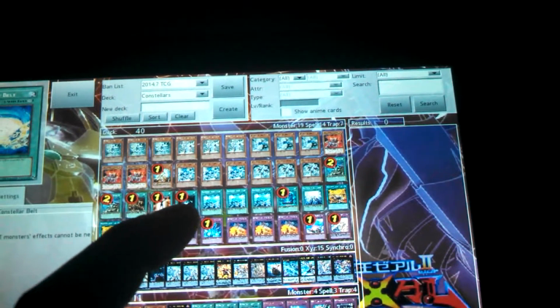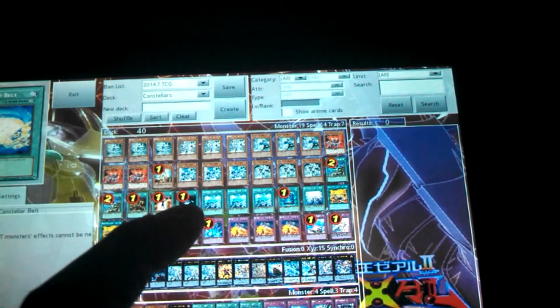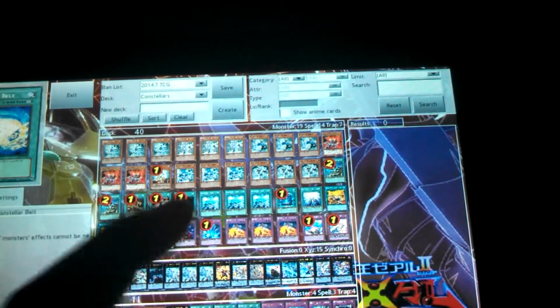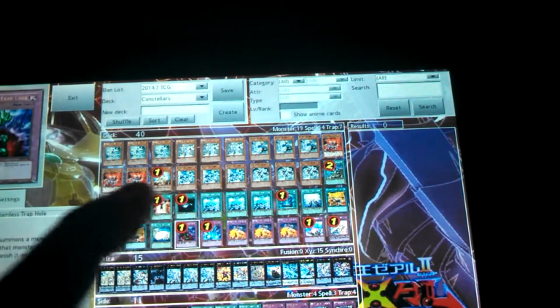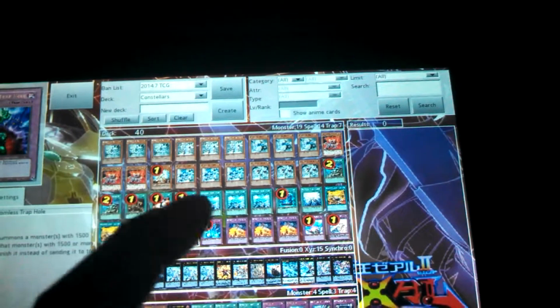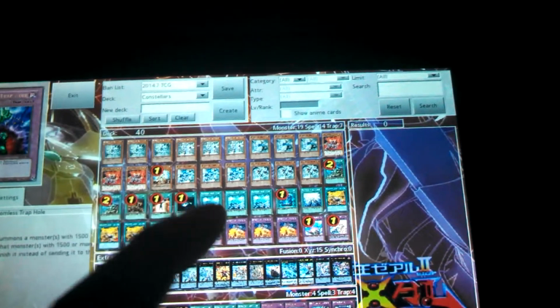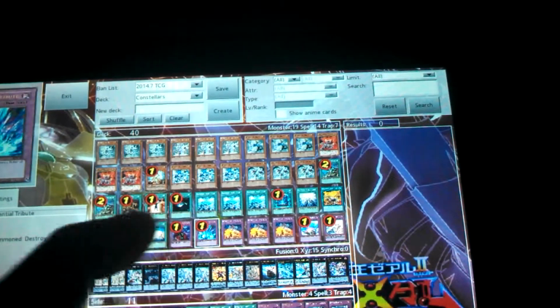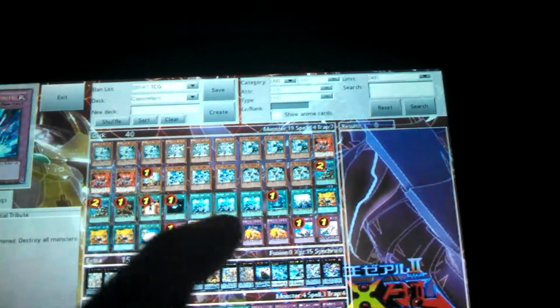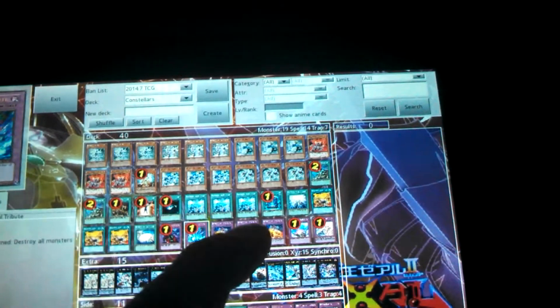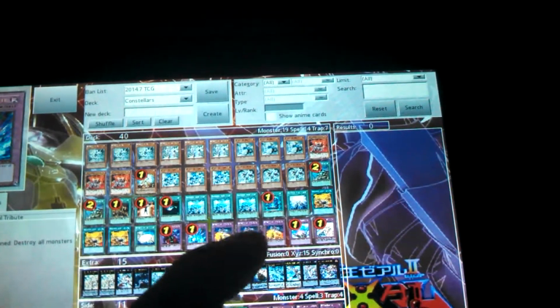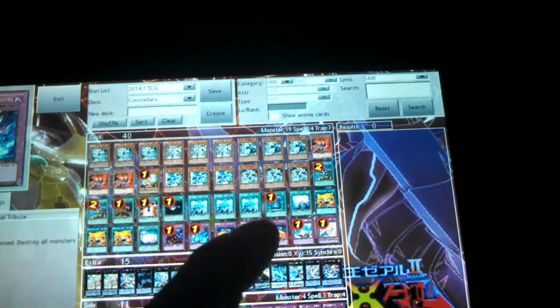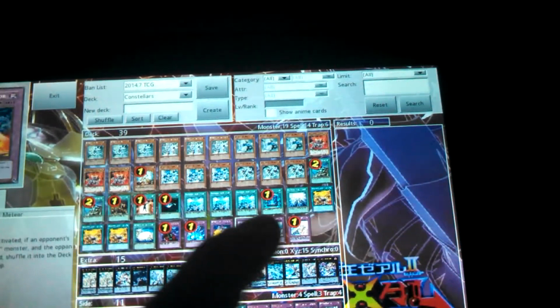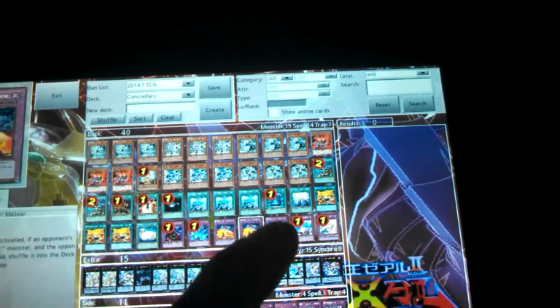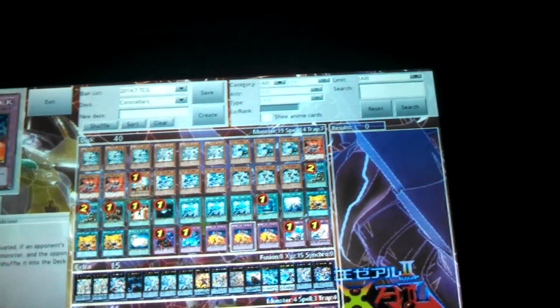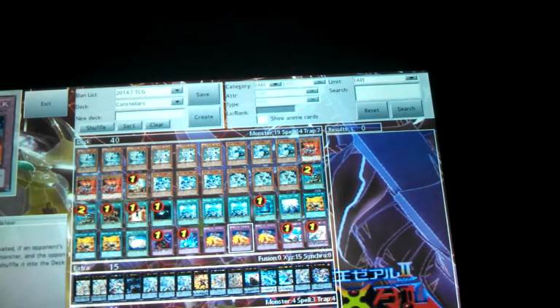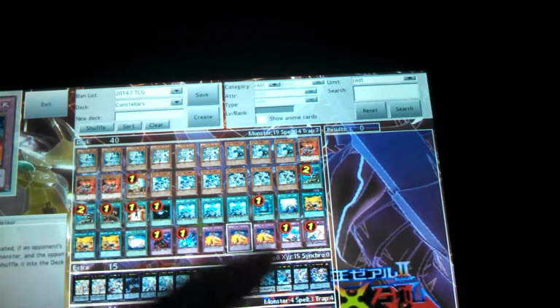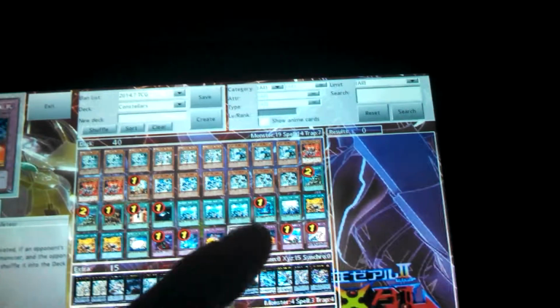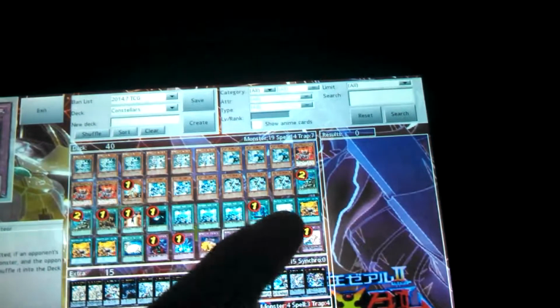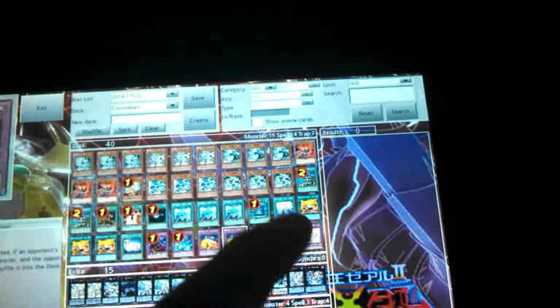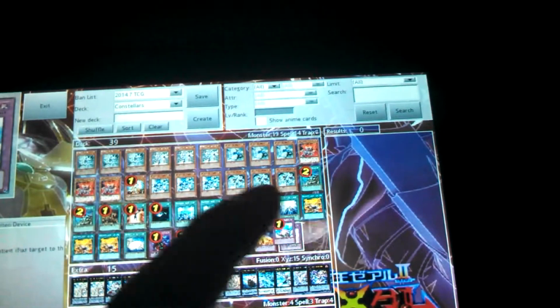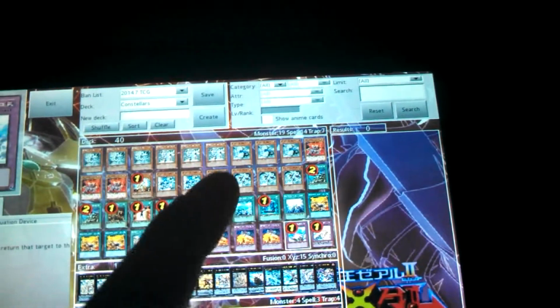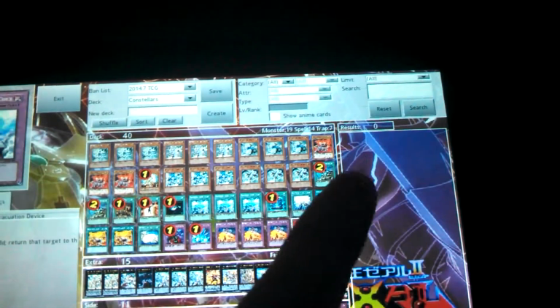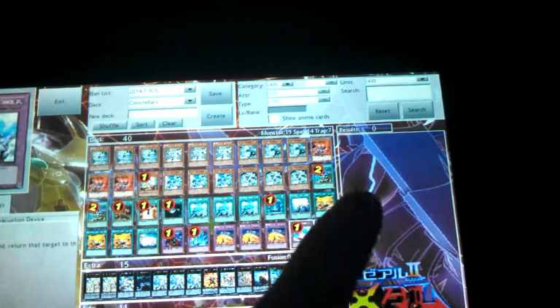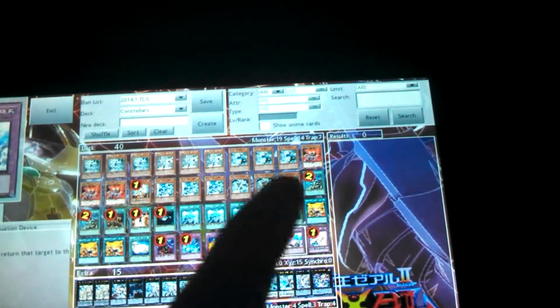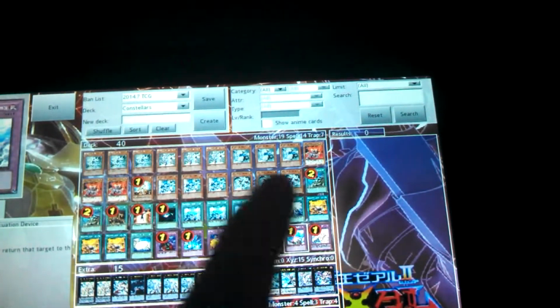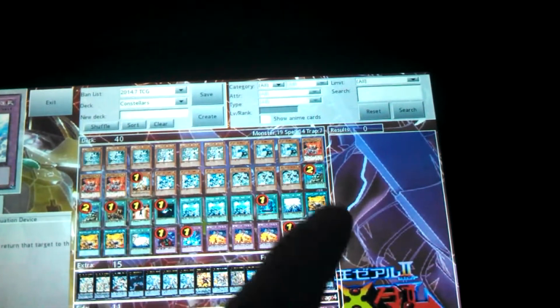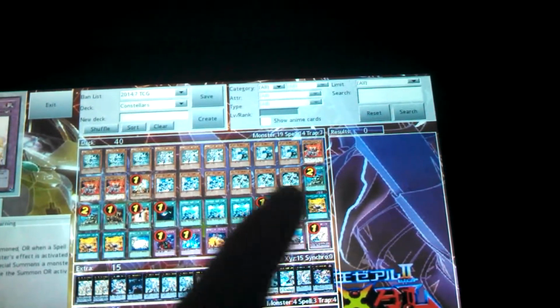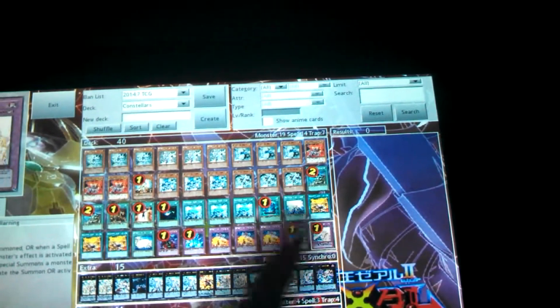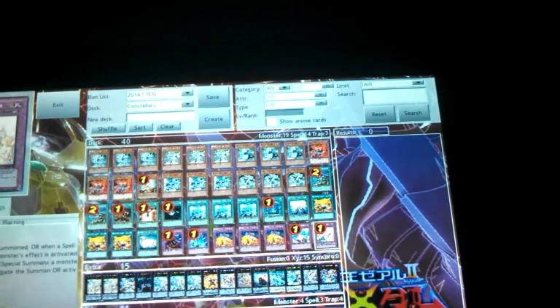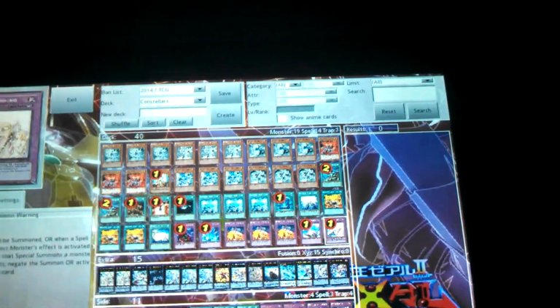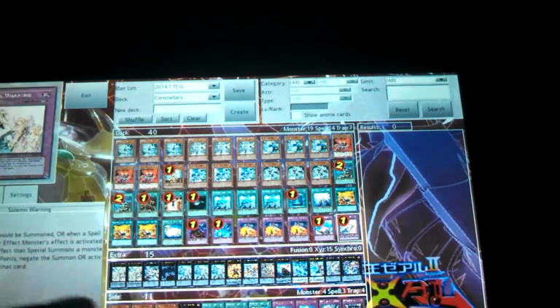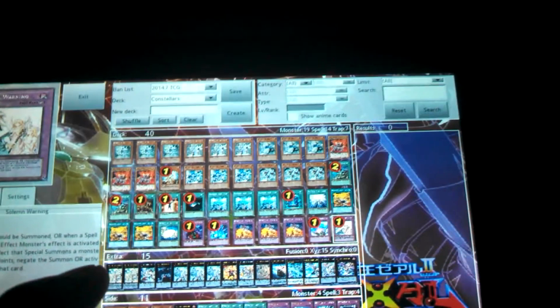There's very little traps because of how fast this deck runs. So we've got a Bottomless, a Torrential, three Constellar Meteor, a Compulsory, and Solemn Warning.